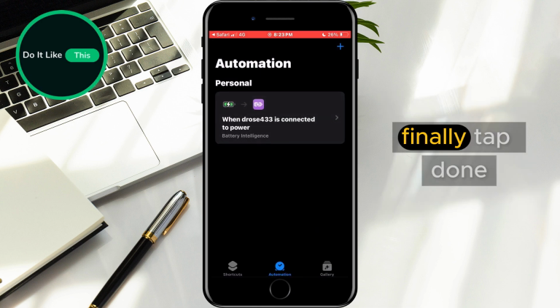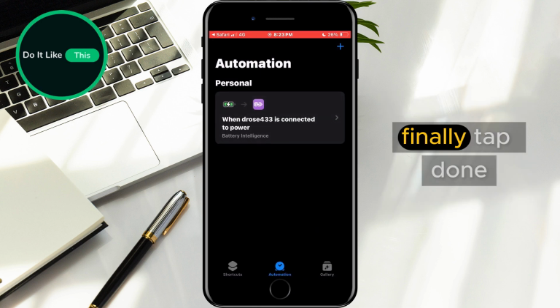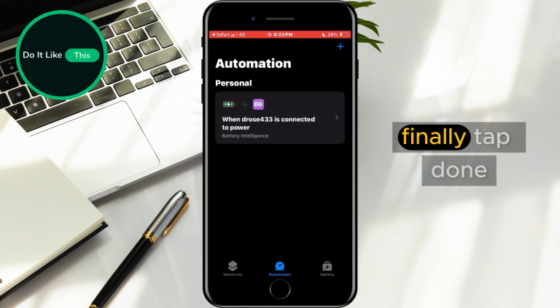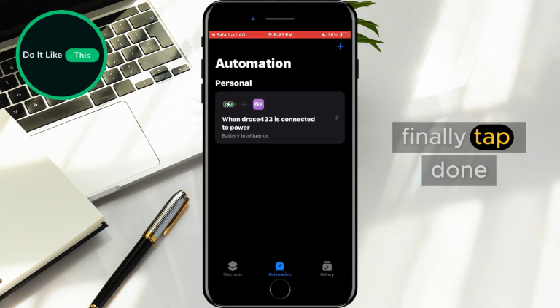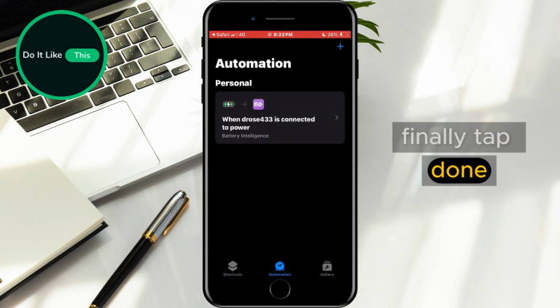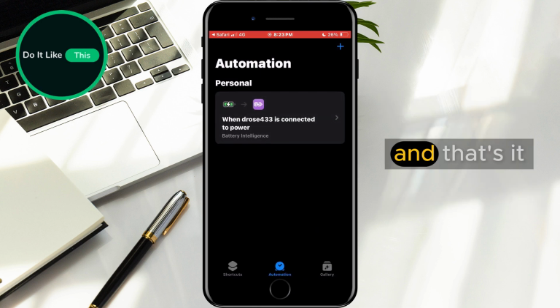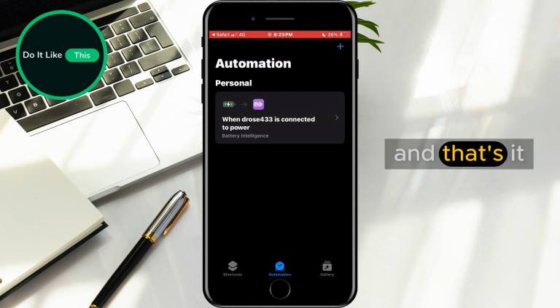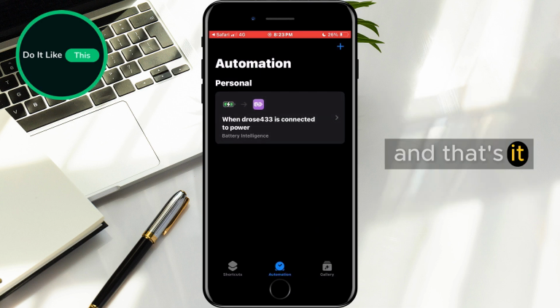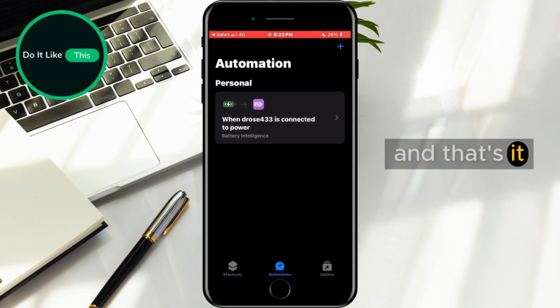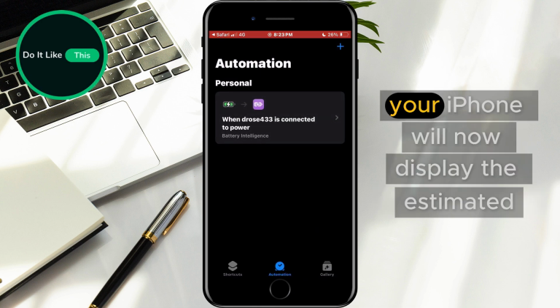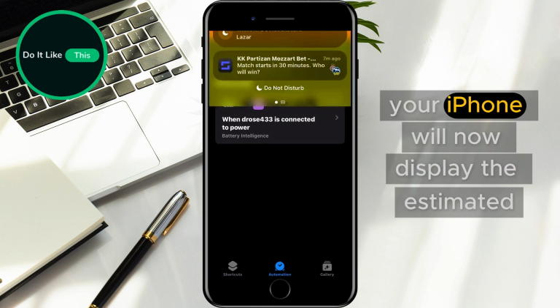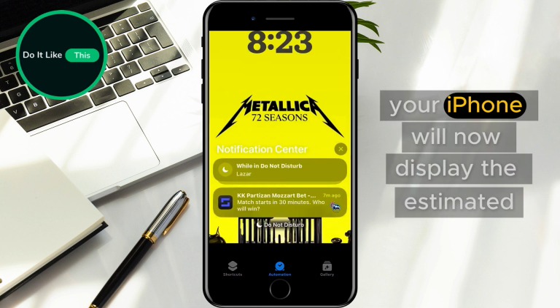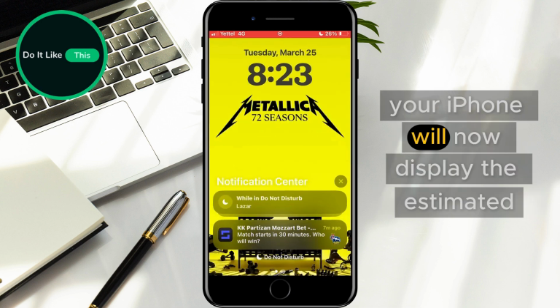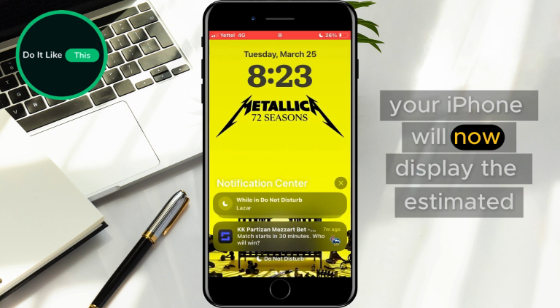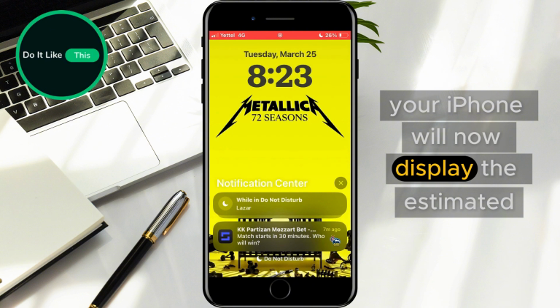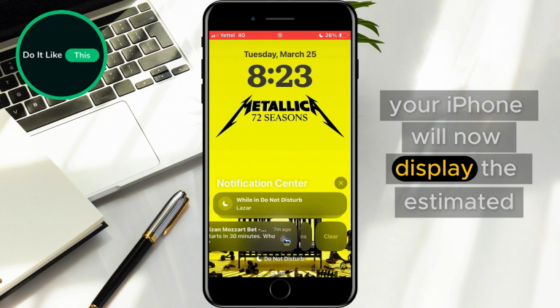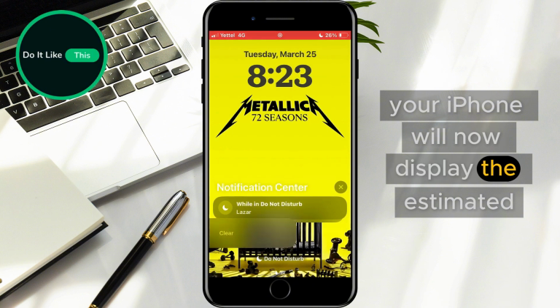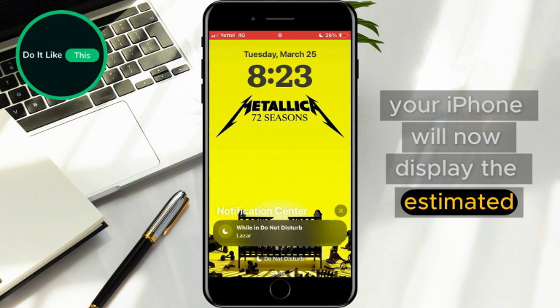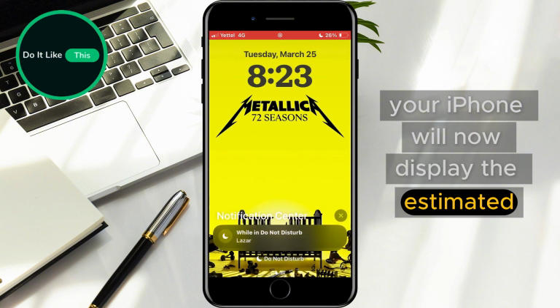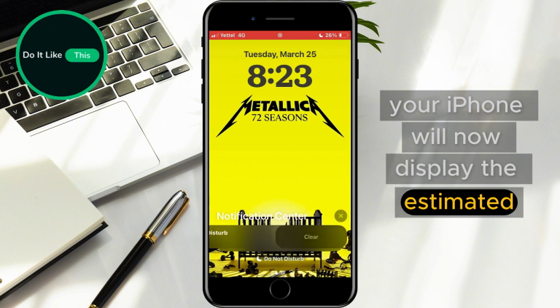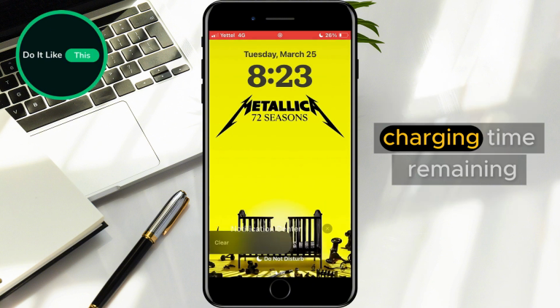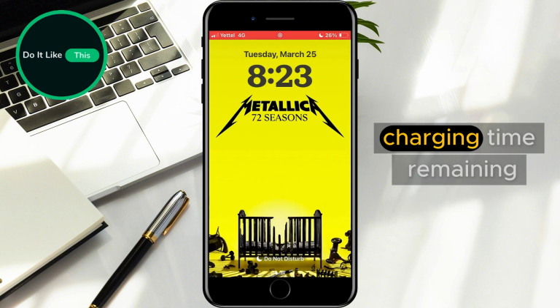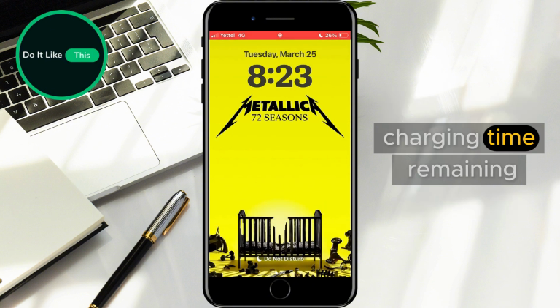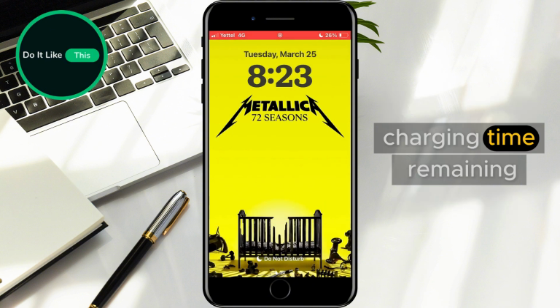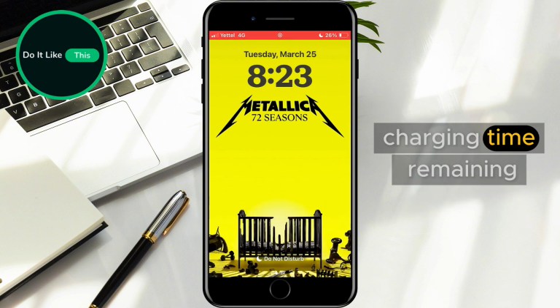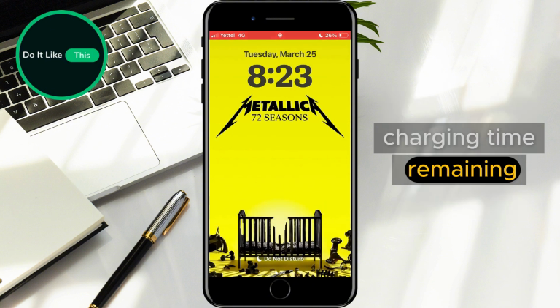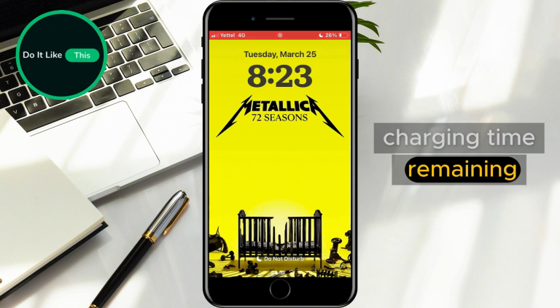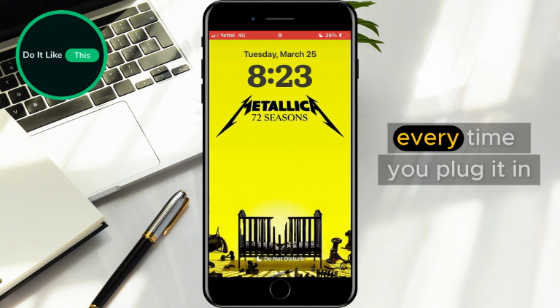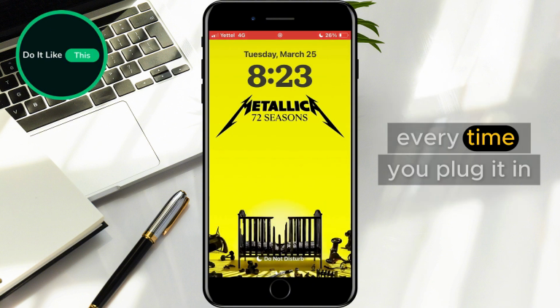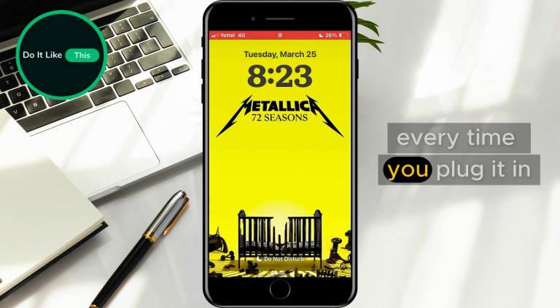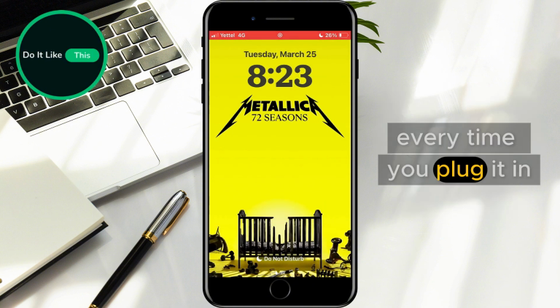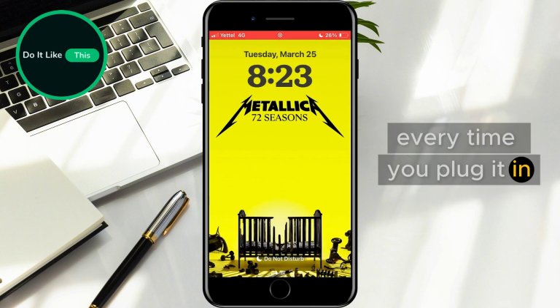Finally, tap Done, and that's it. Your iPhone will now display the estimated charging time remaining every time you plug it in.